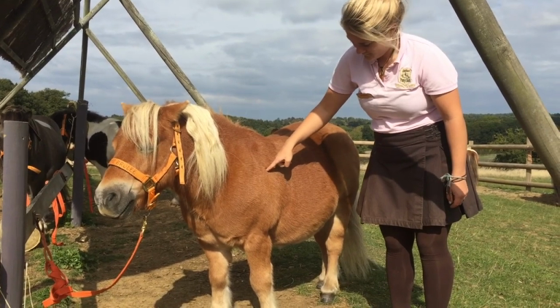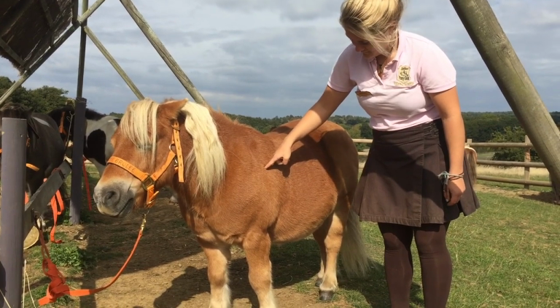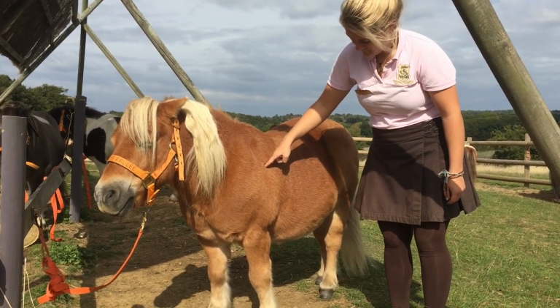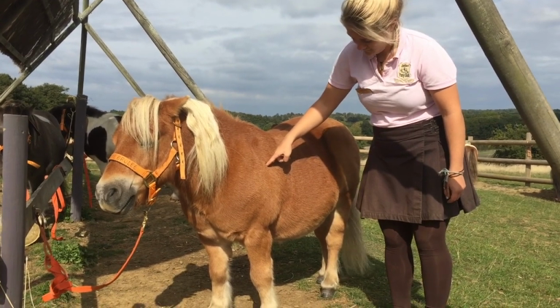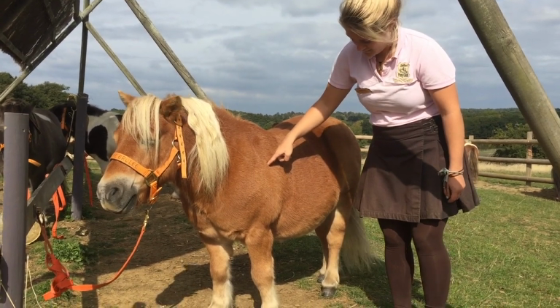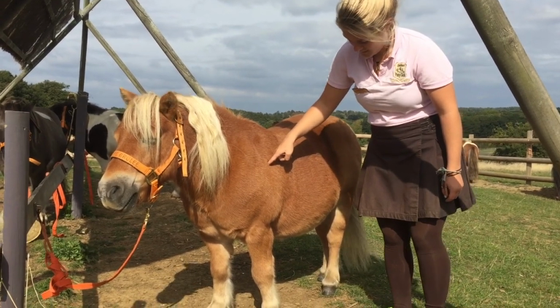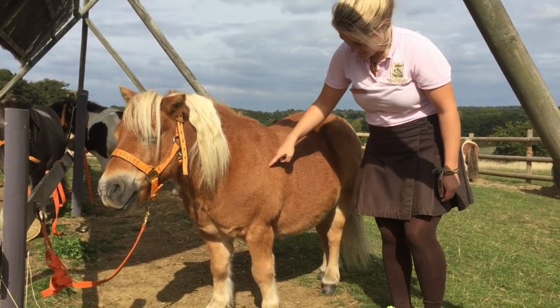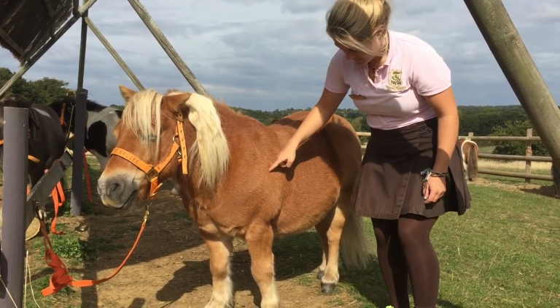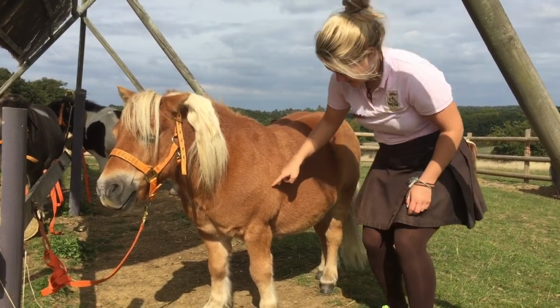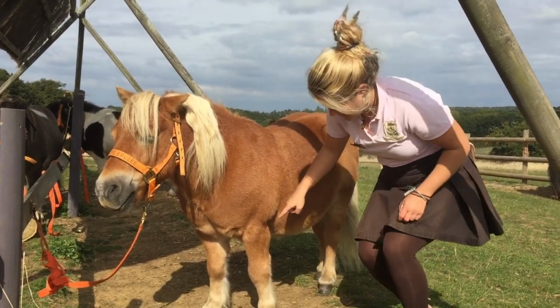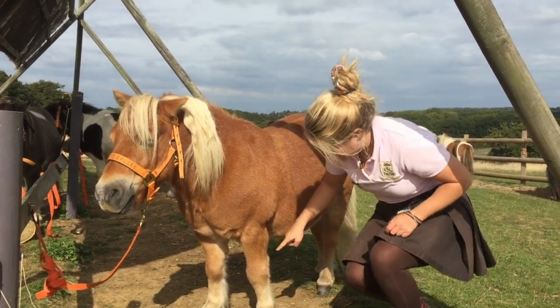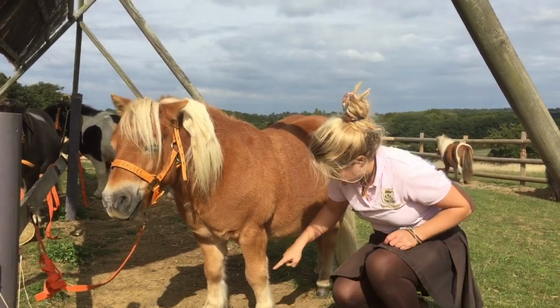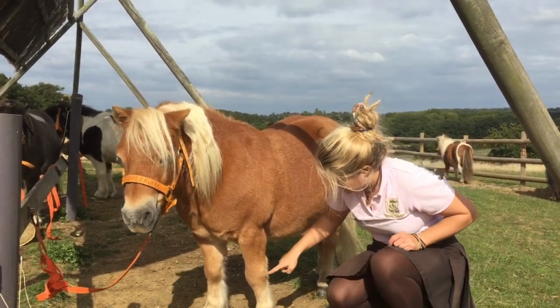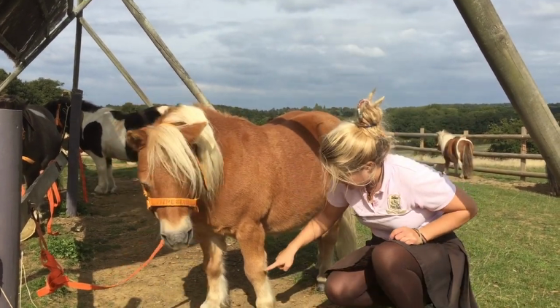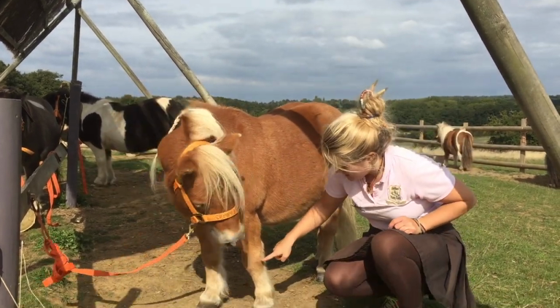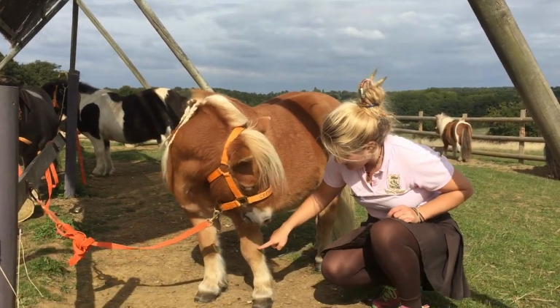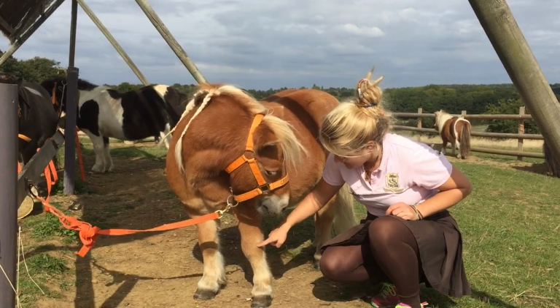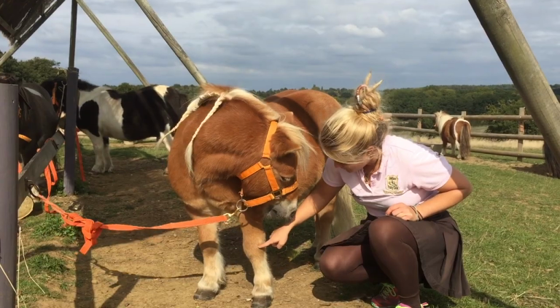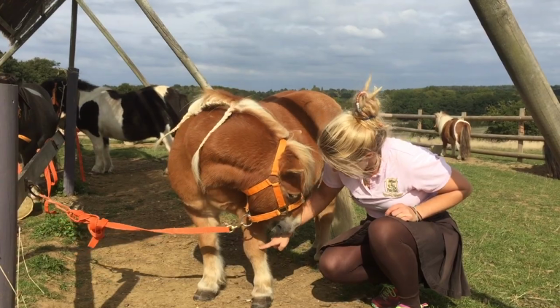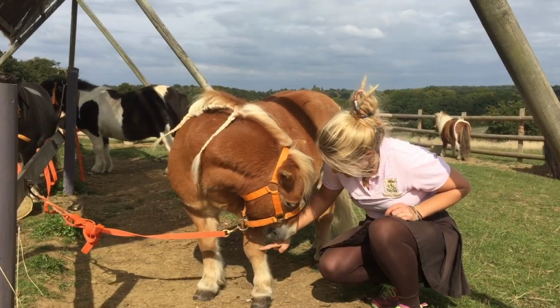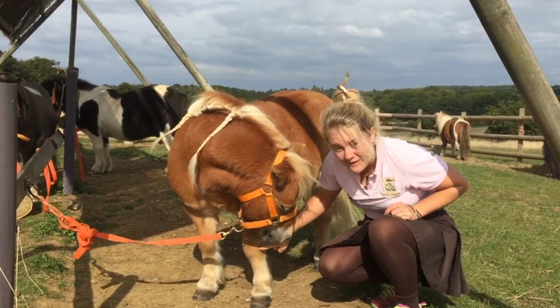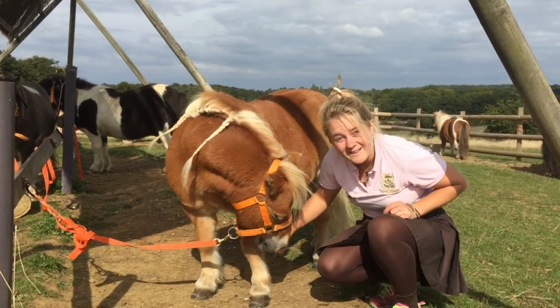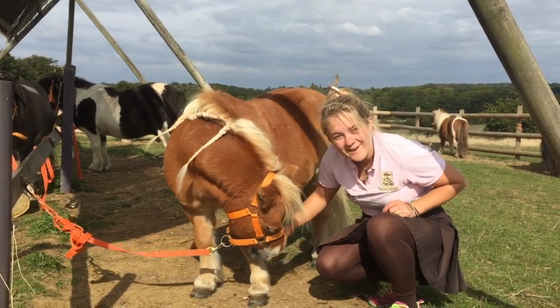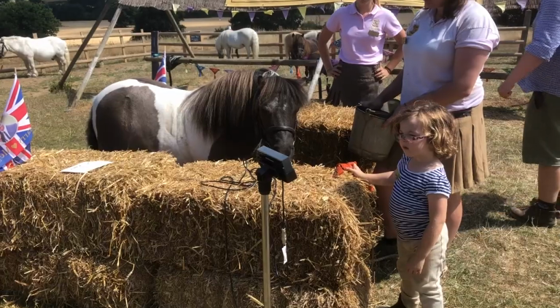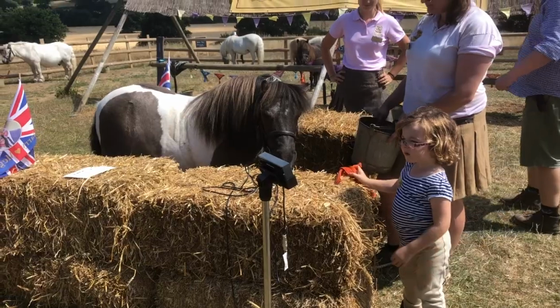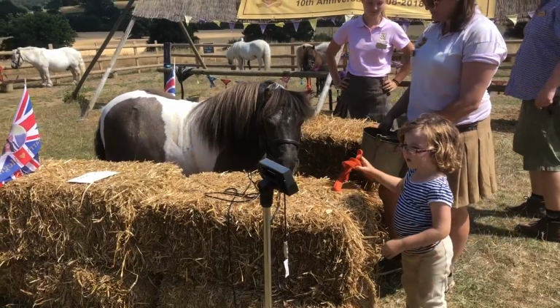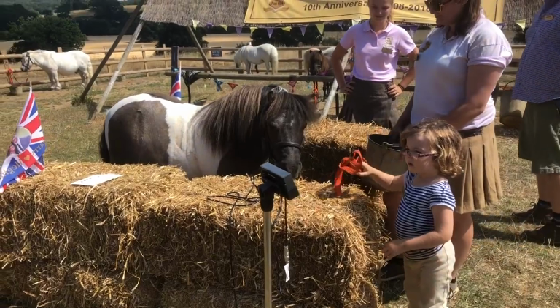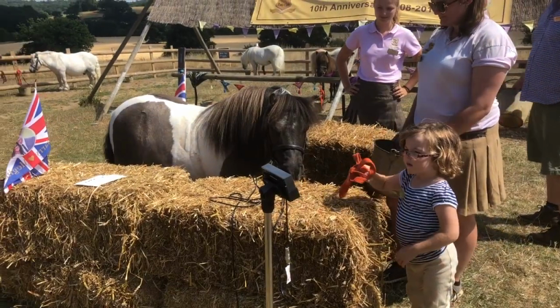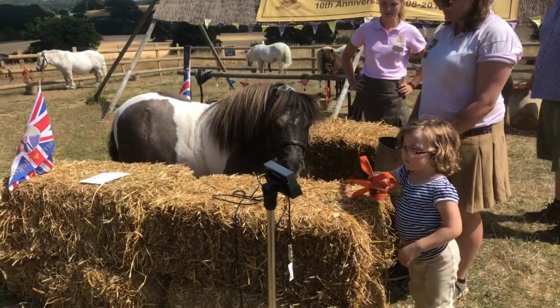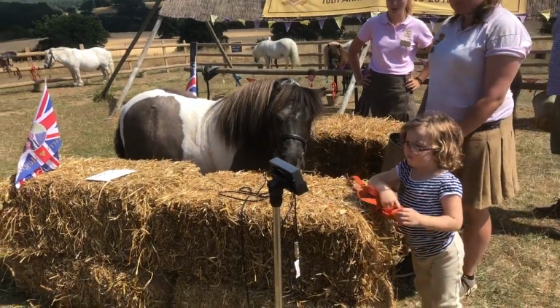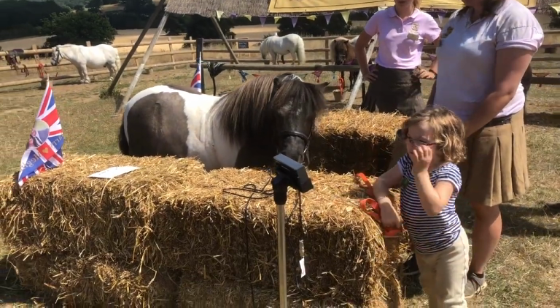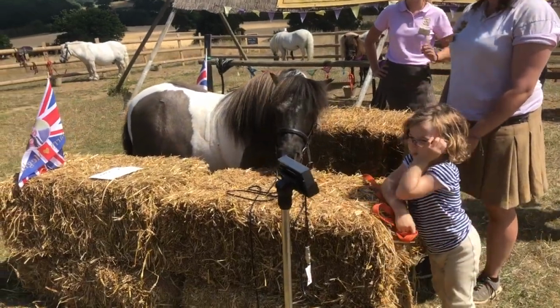There's lots to learn. You have to learn the points of the horse and how to weigh him.